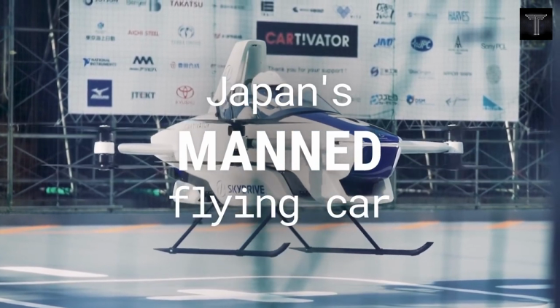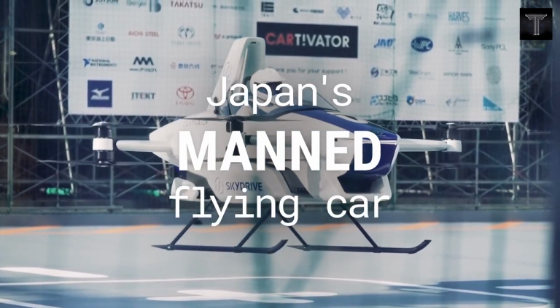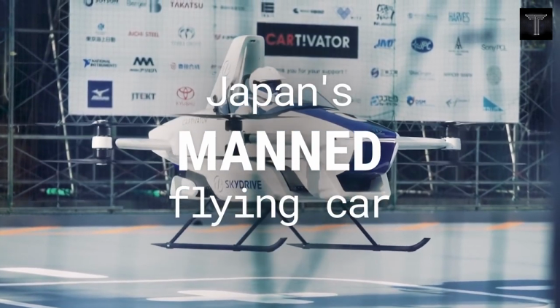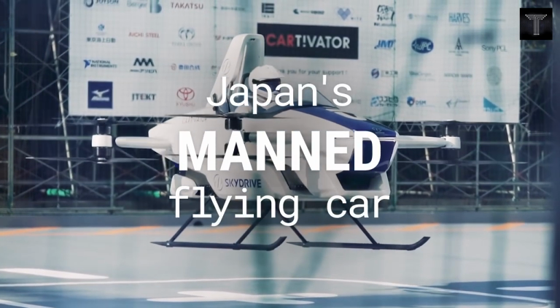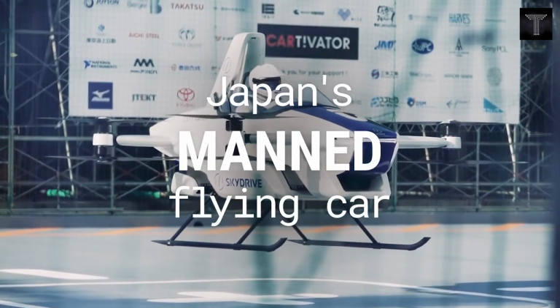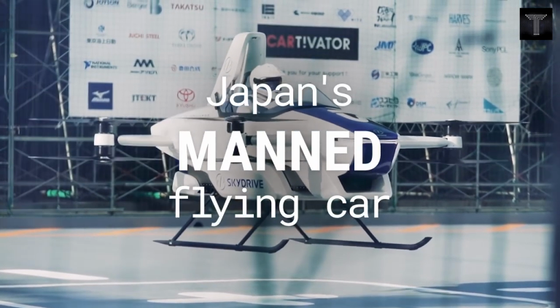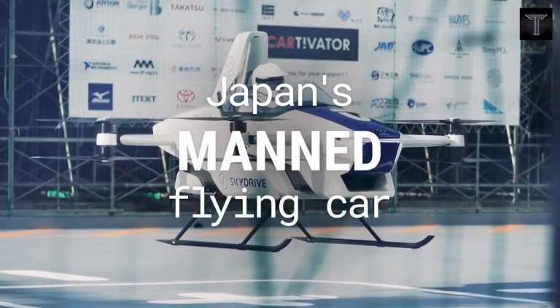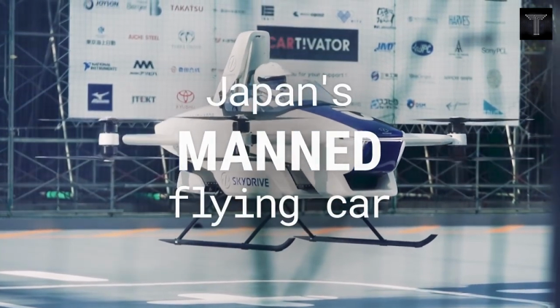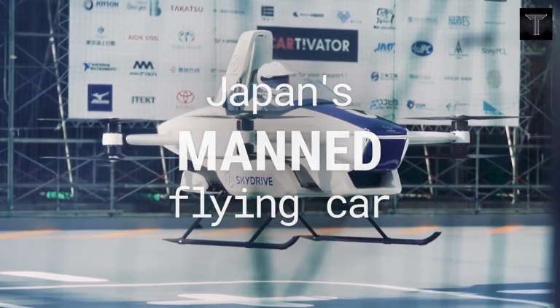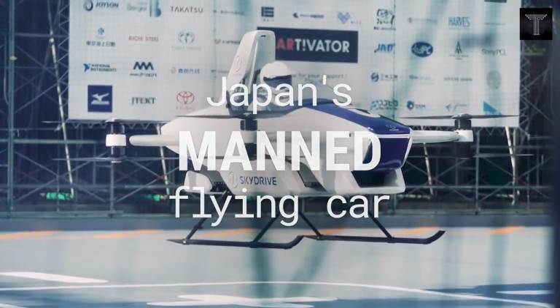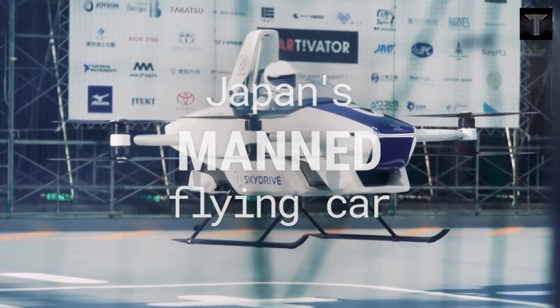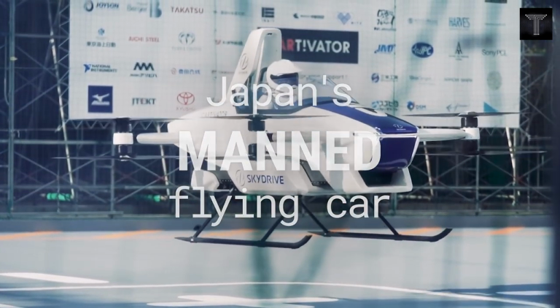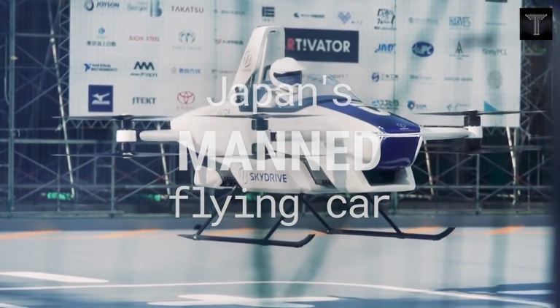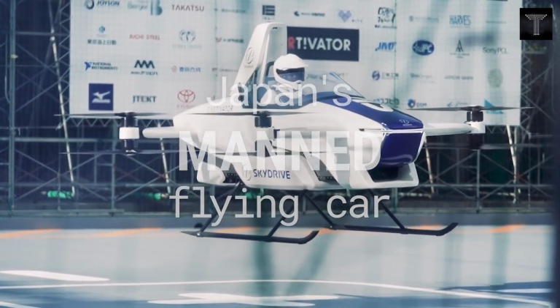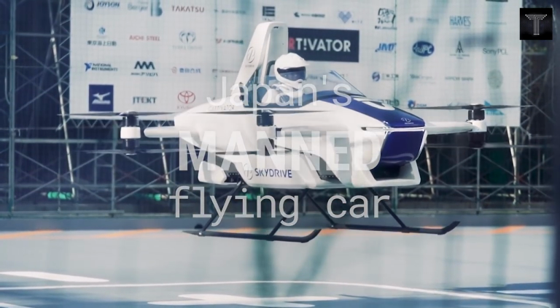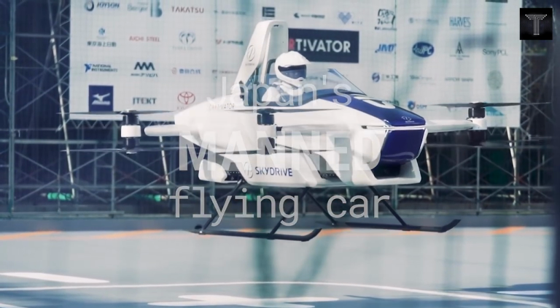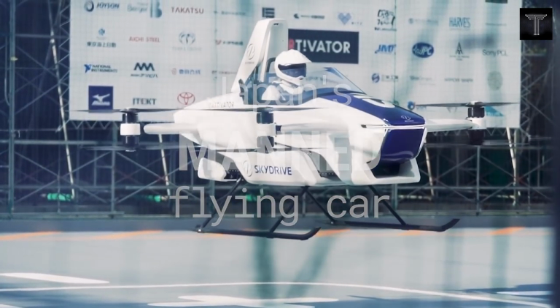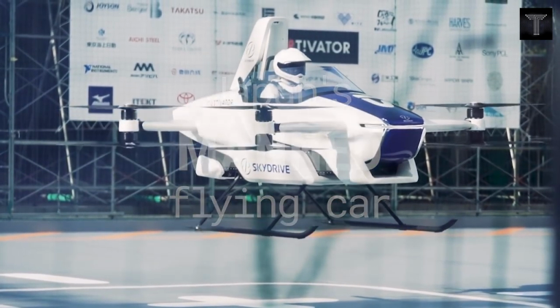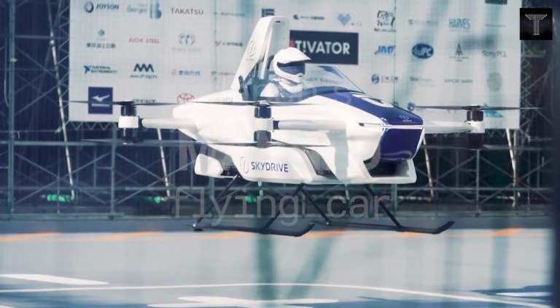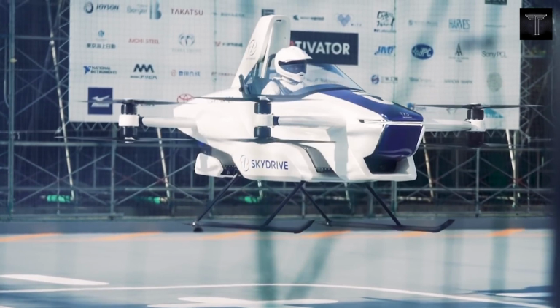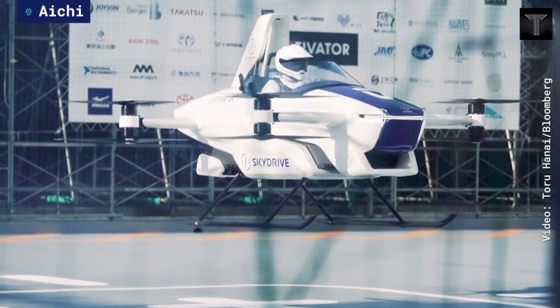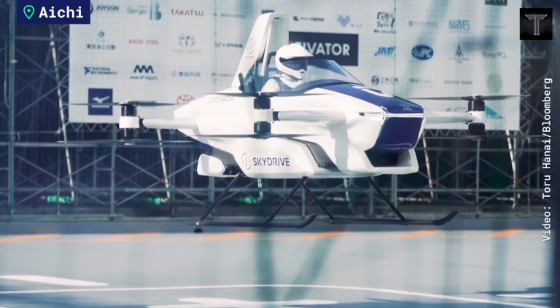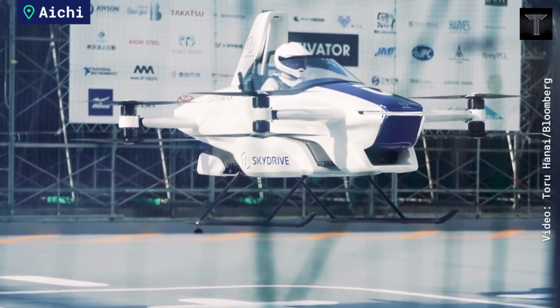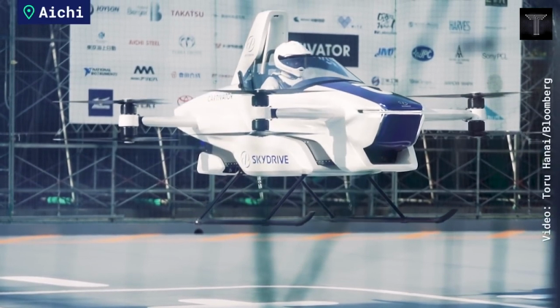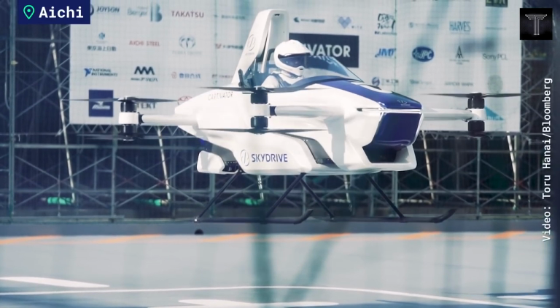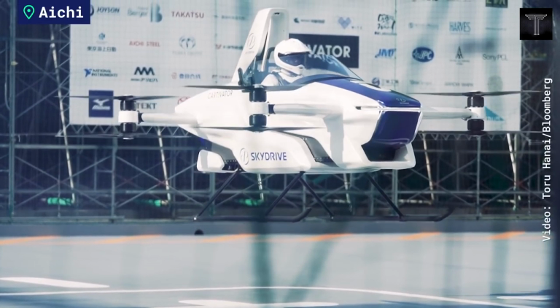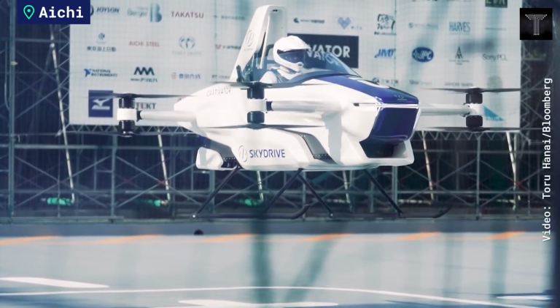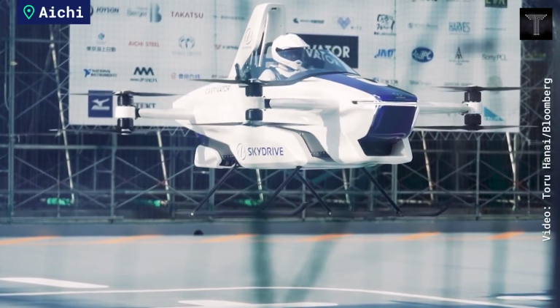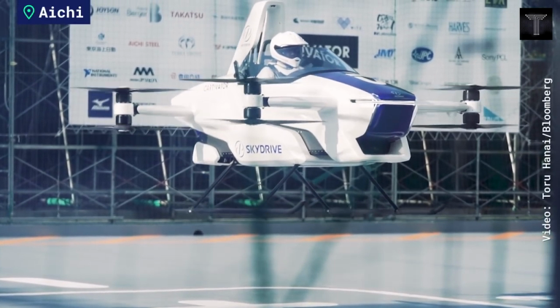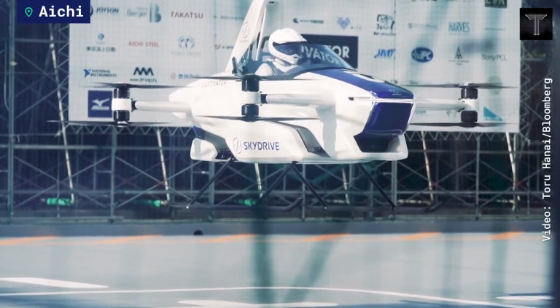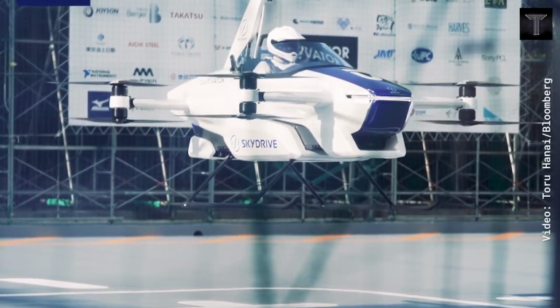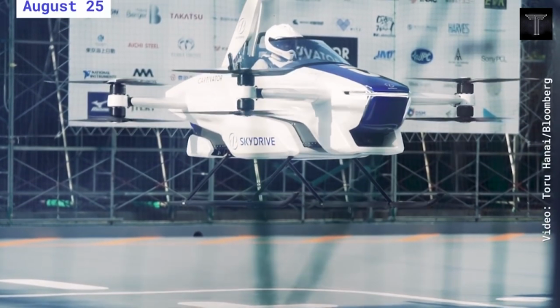While enjoying views from the sky, you can be free of stress by avoiding traffic jams and rush hour trains.